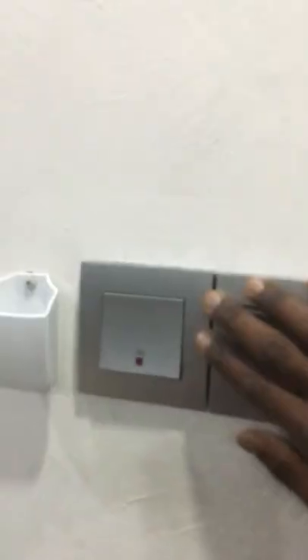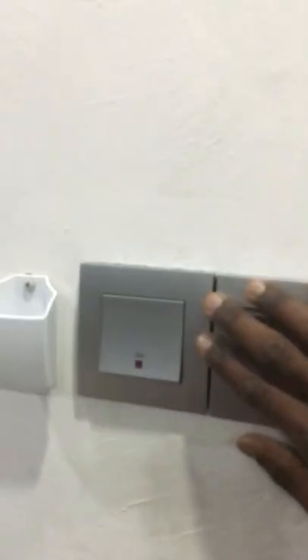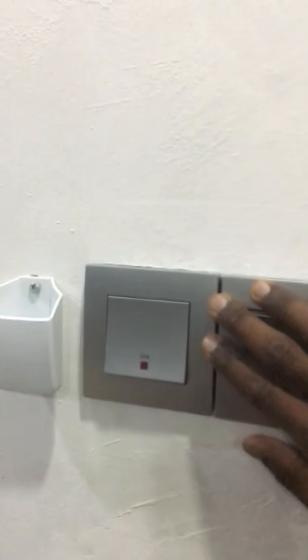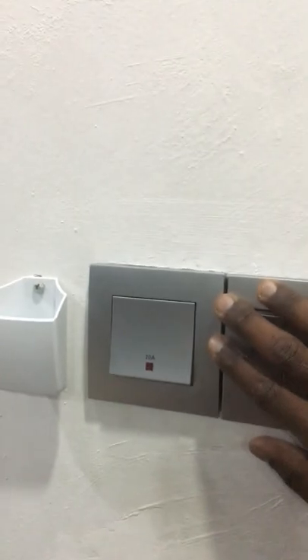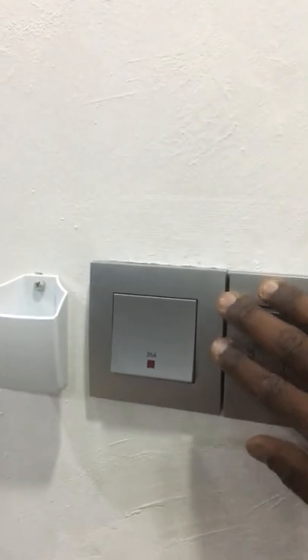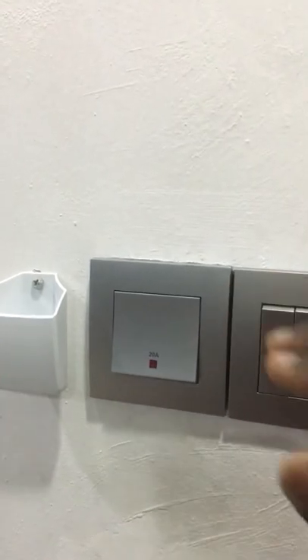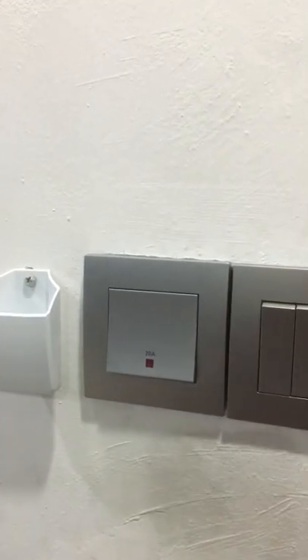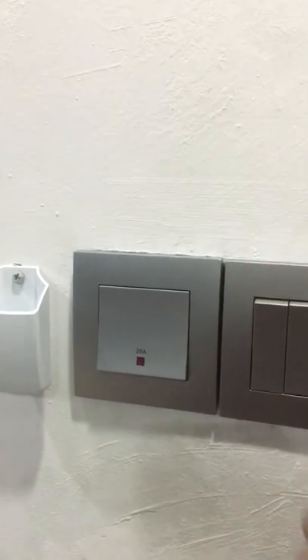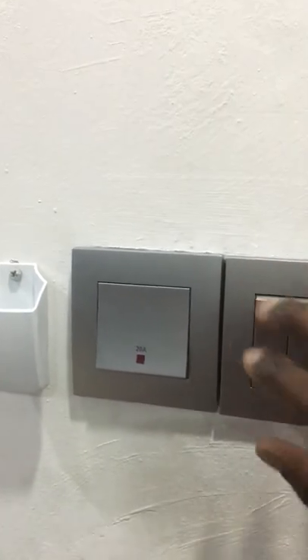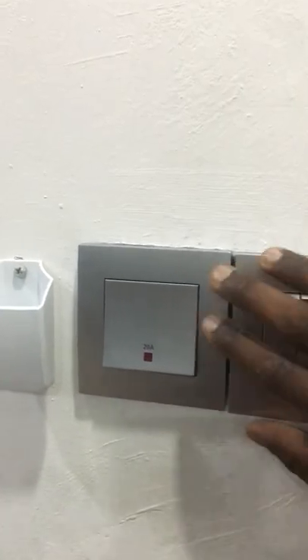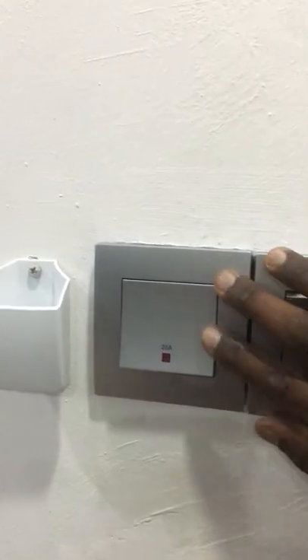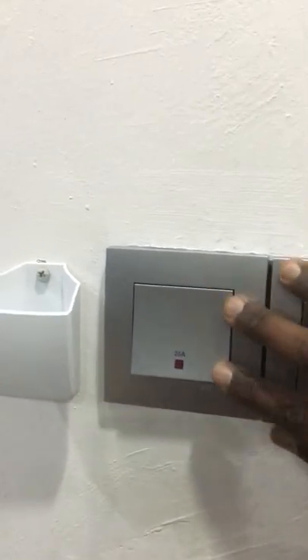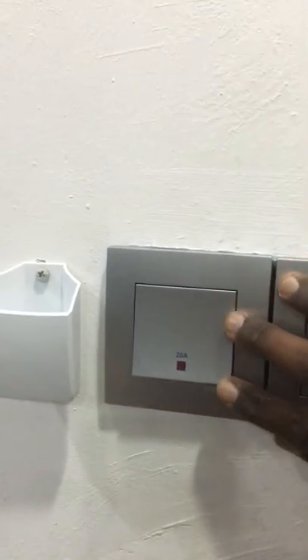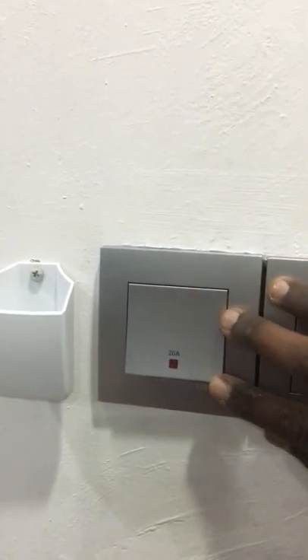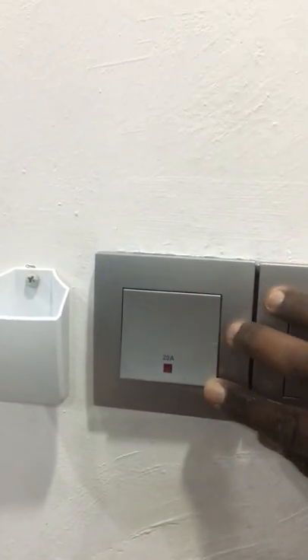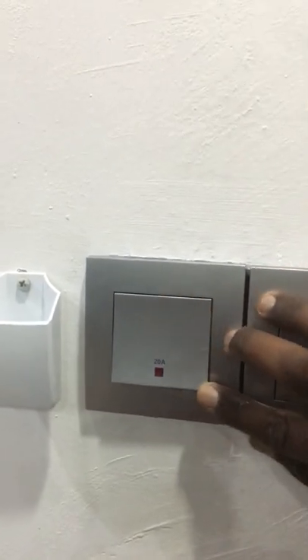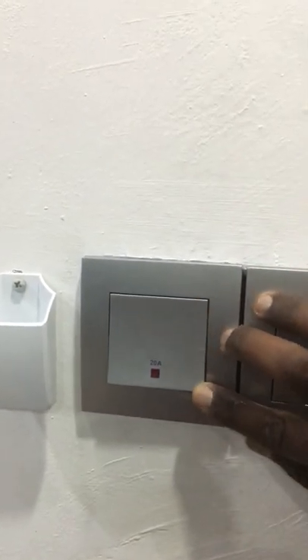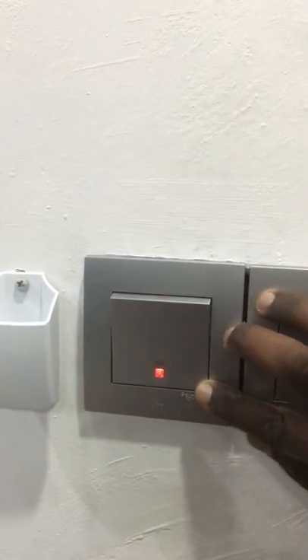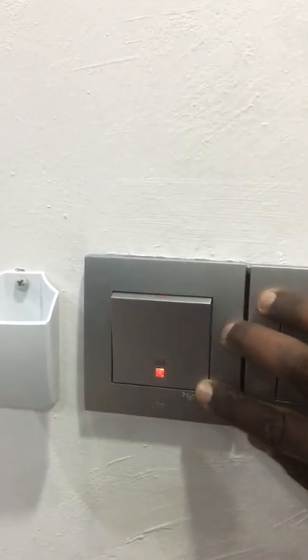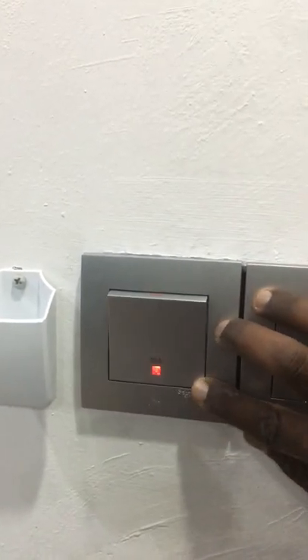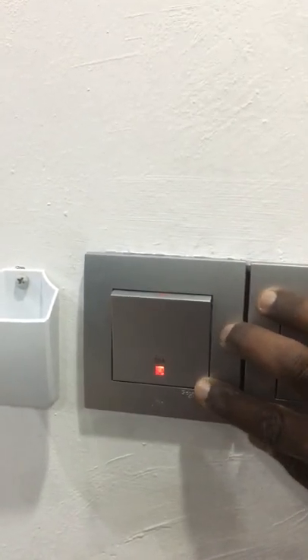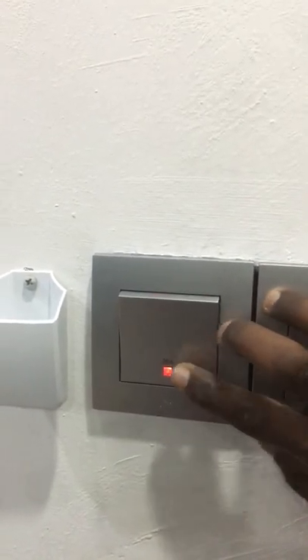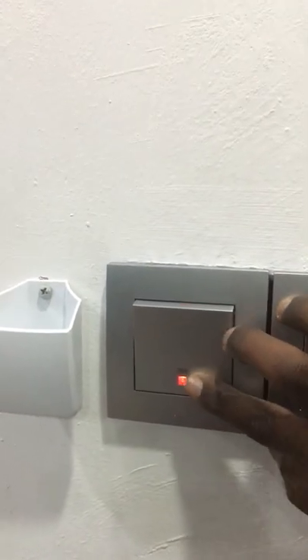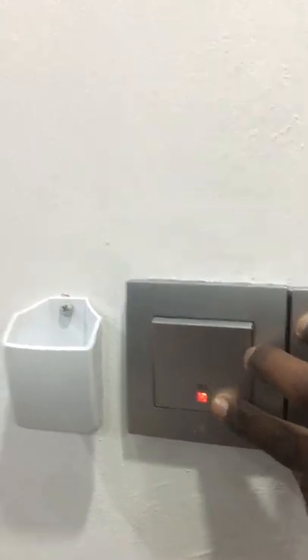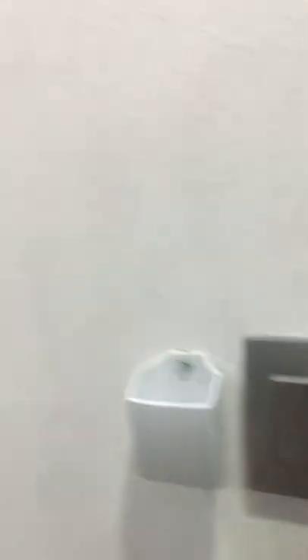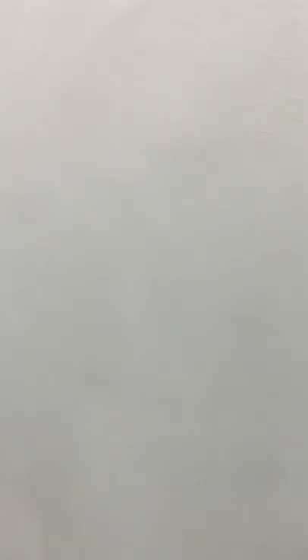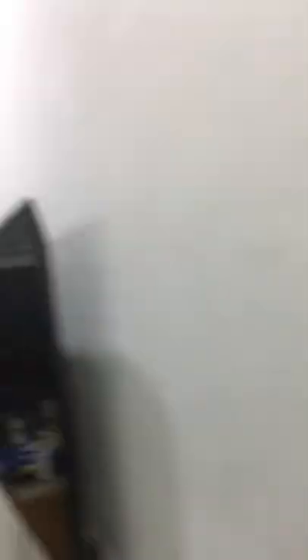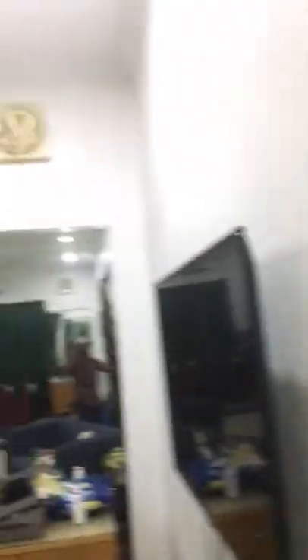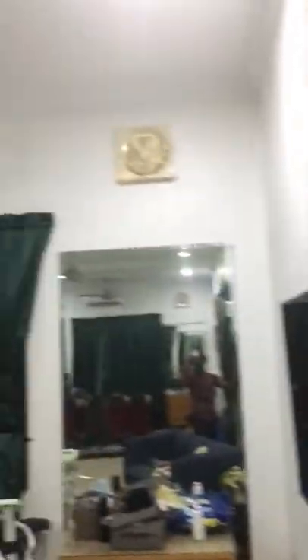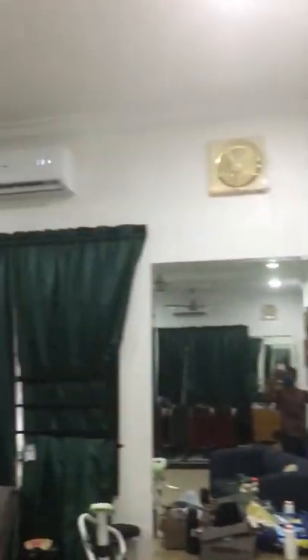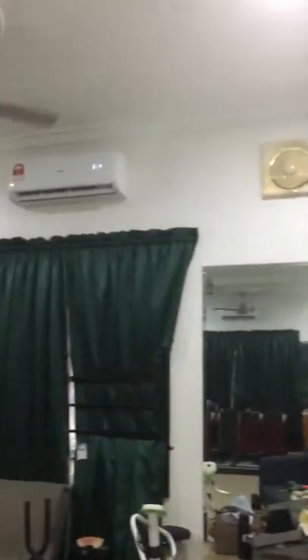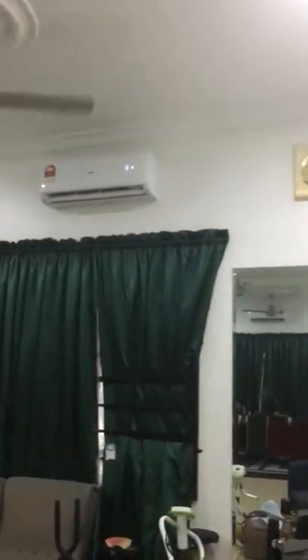Turn on the air-con switch to test the air-con. As you can see, the air-con and the switch are working perfectly fine.